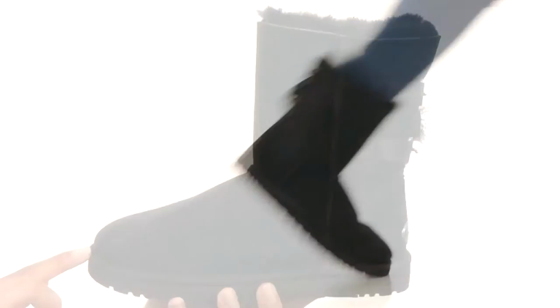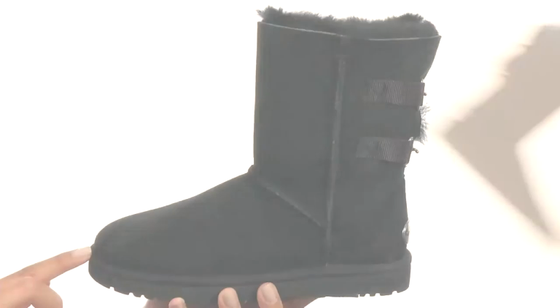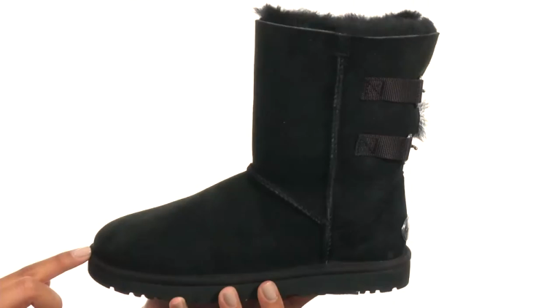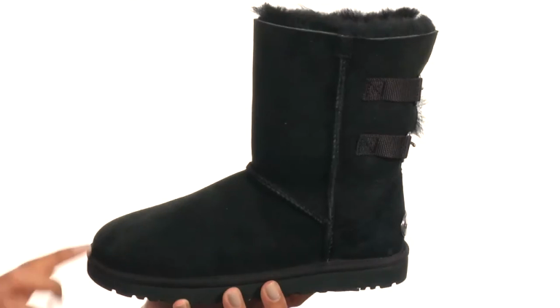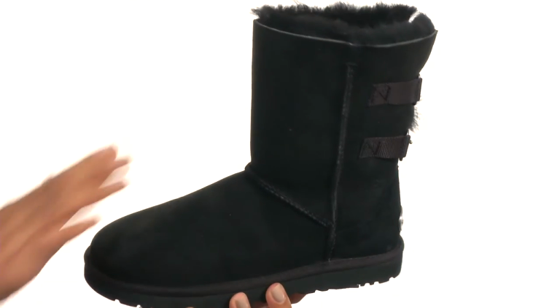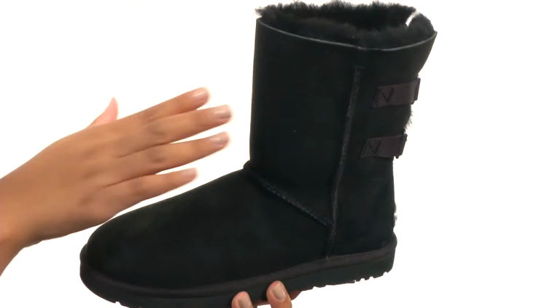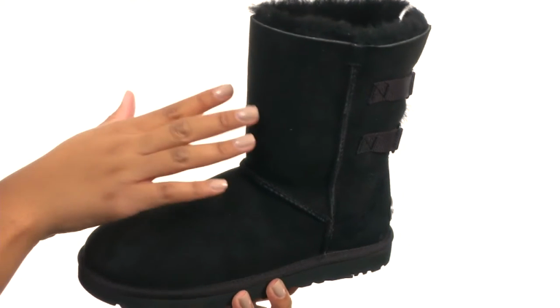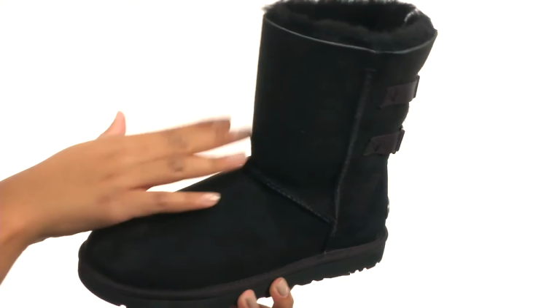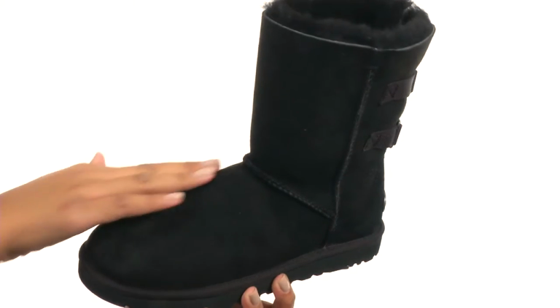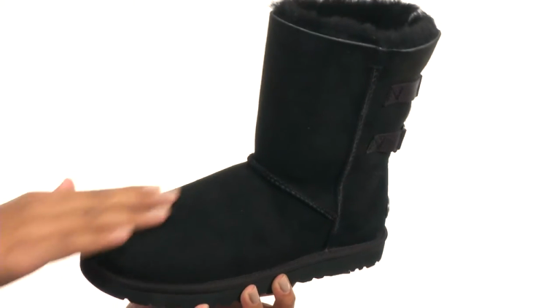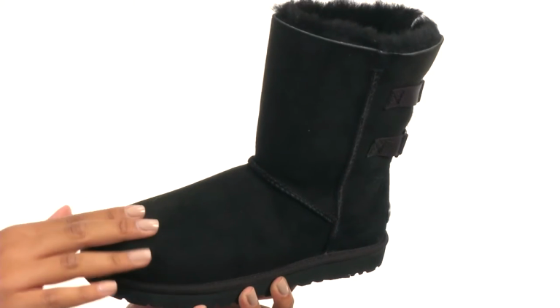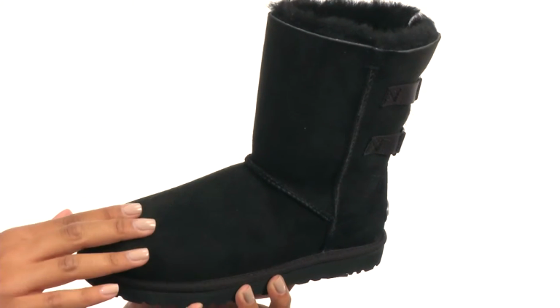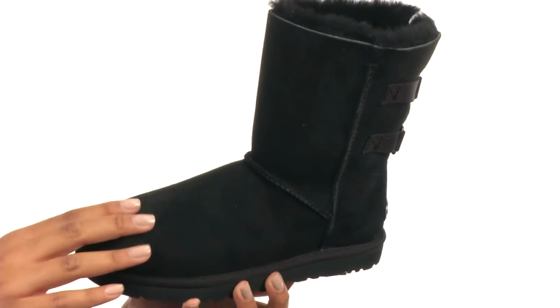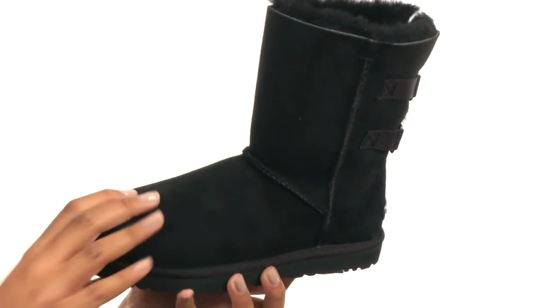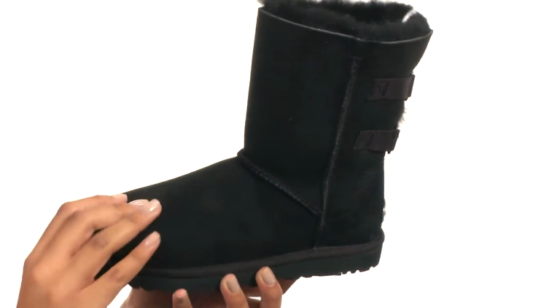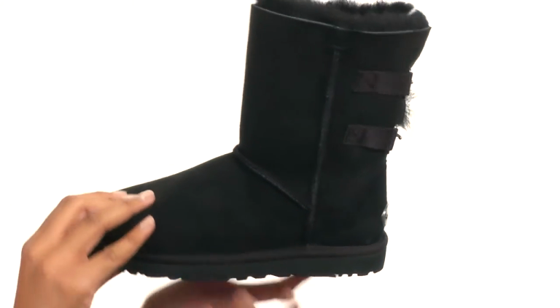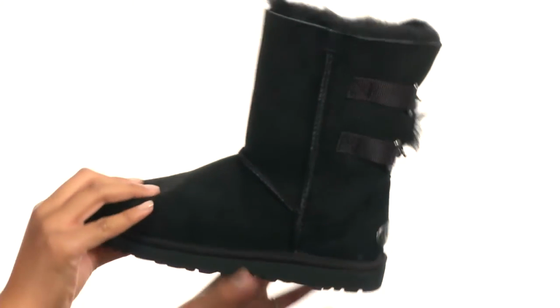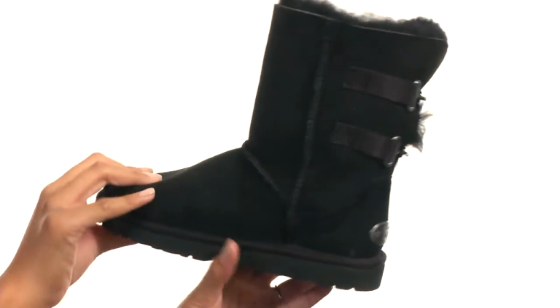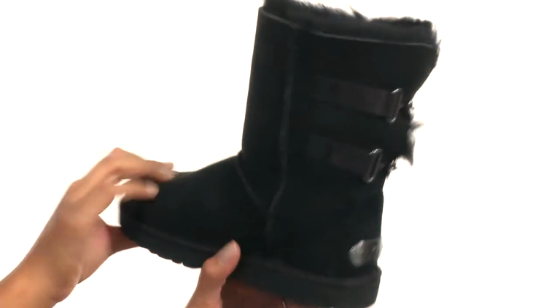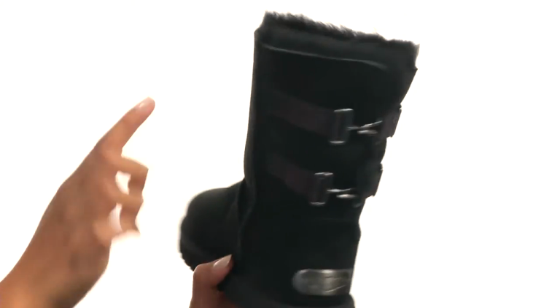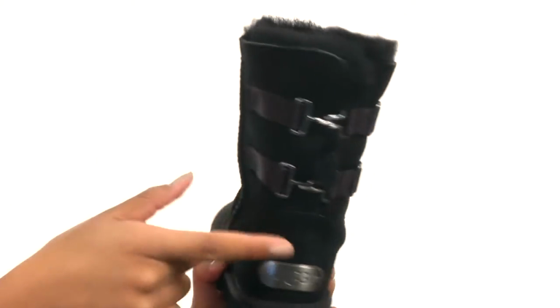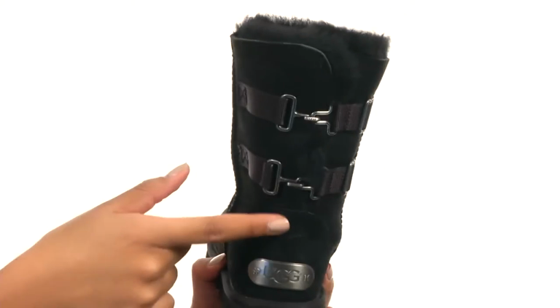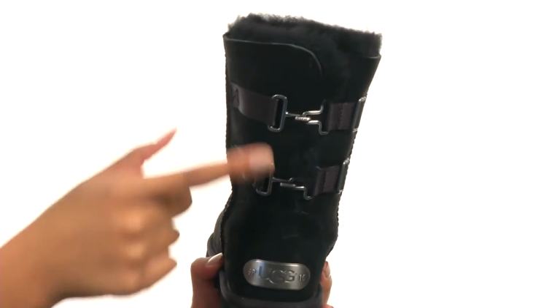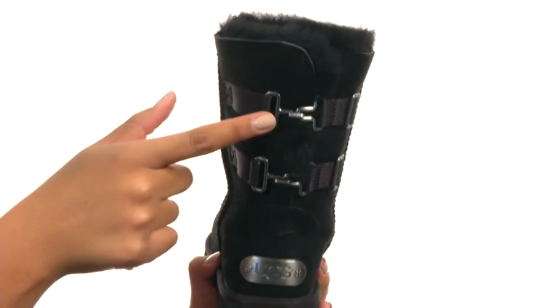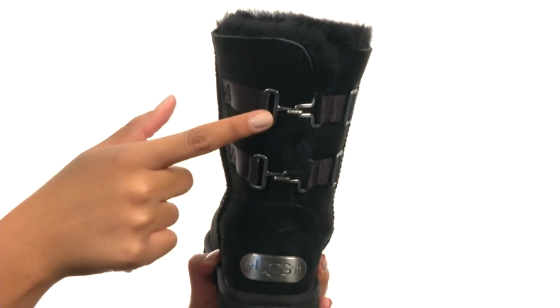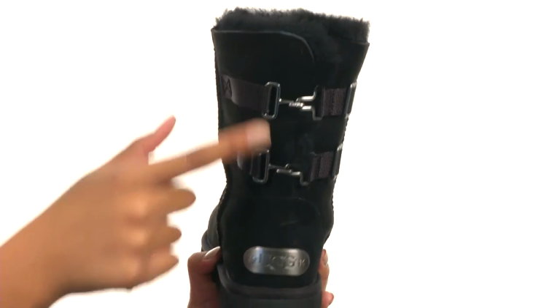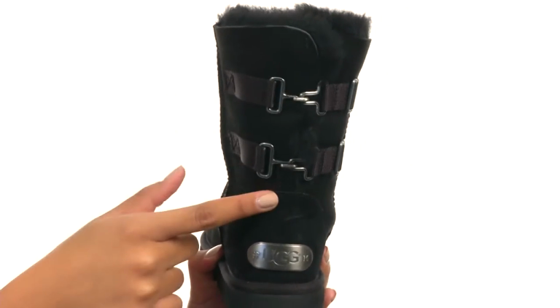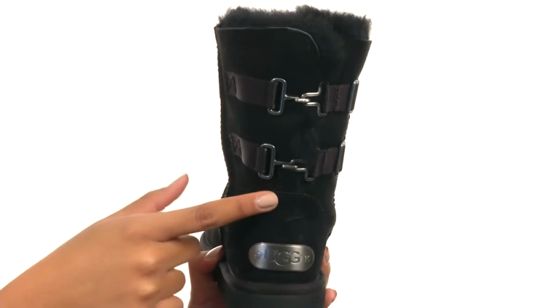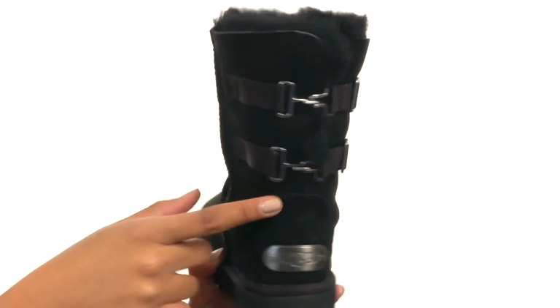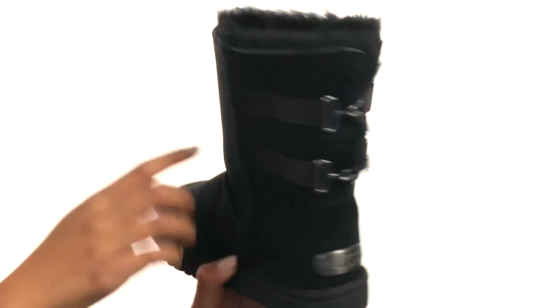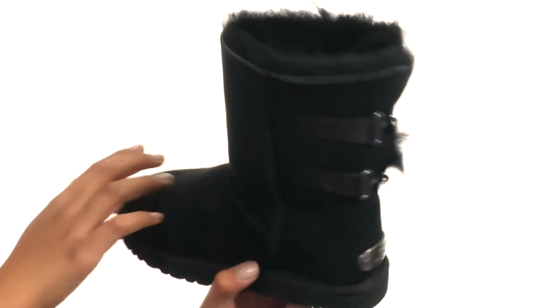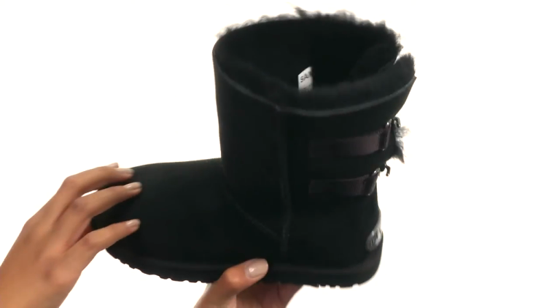This shoe is made with an upper that's soft to the touch. And on the back, you get a clasp accent for a stylish look.